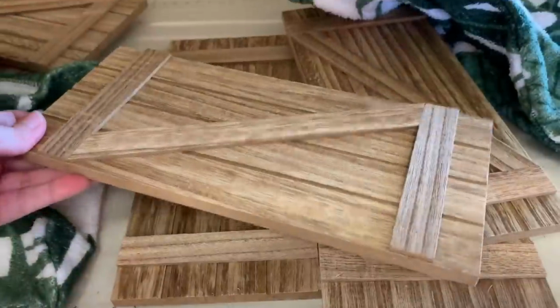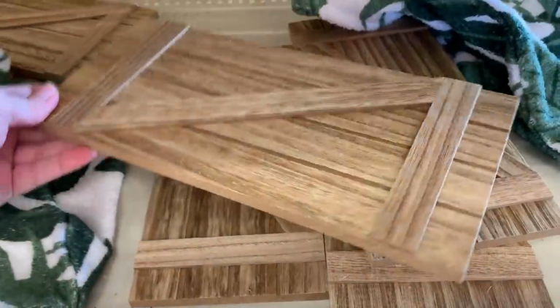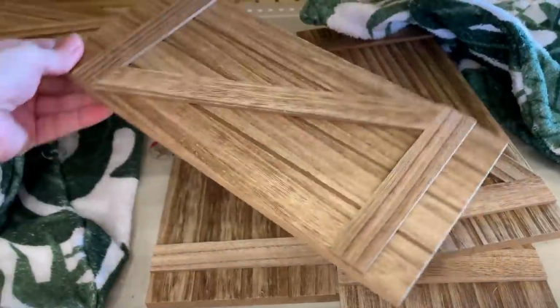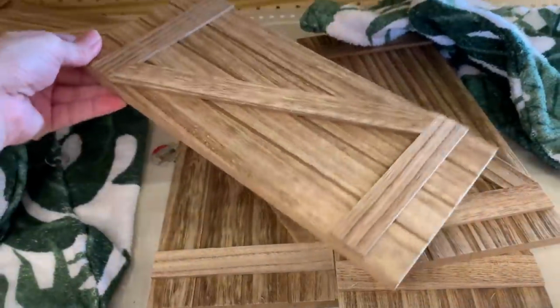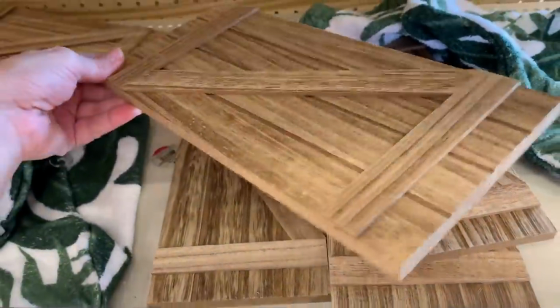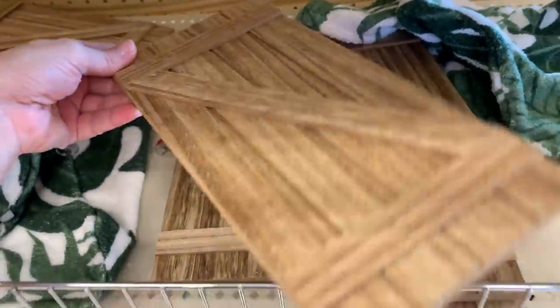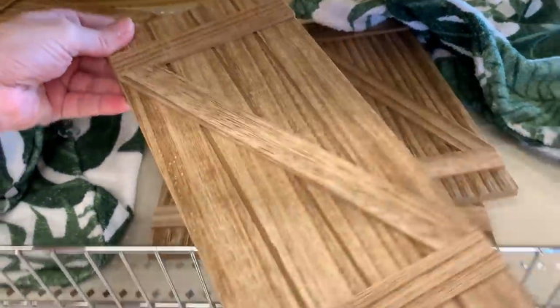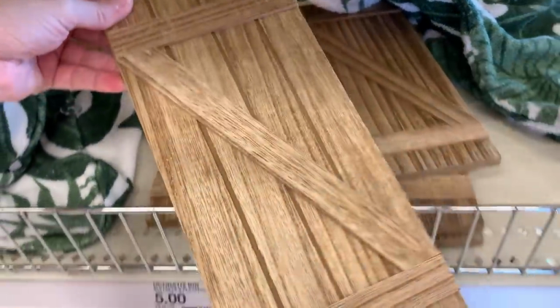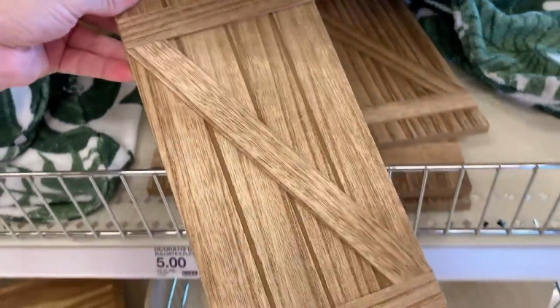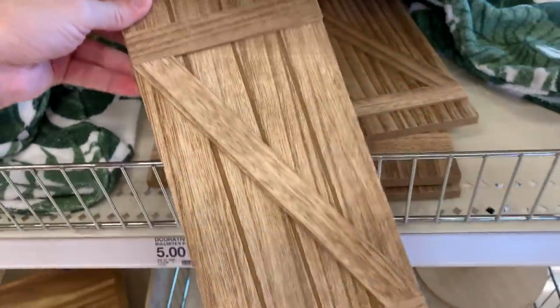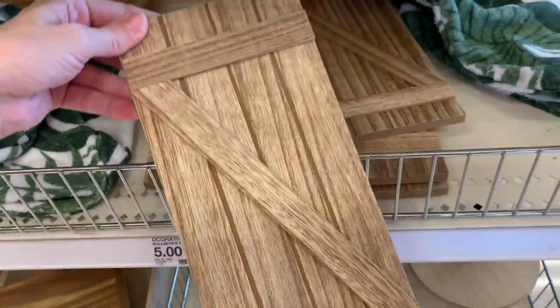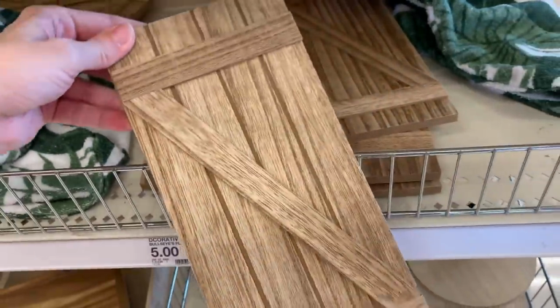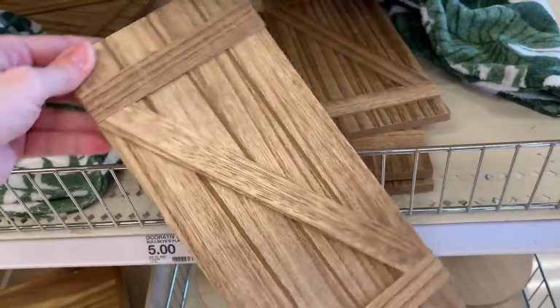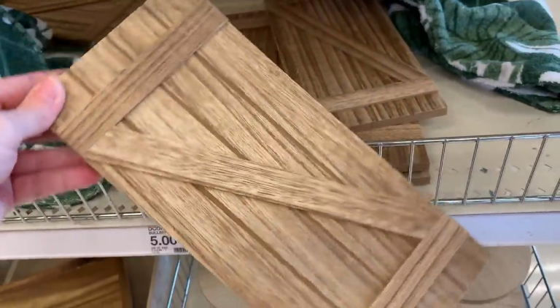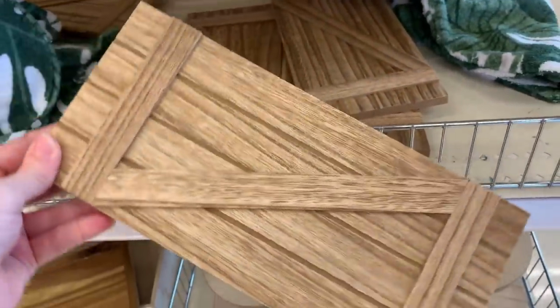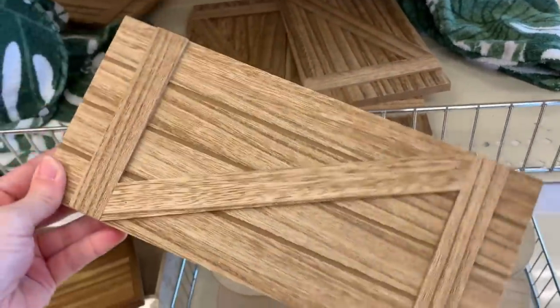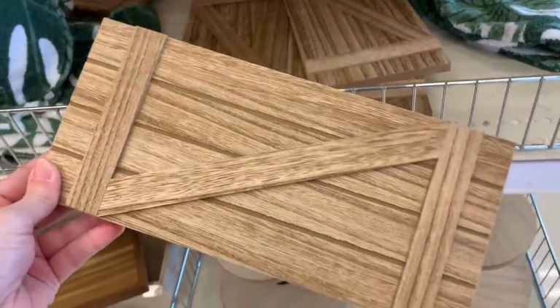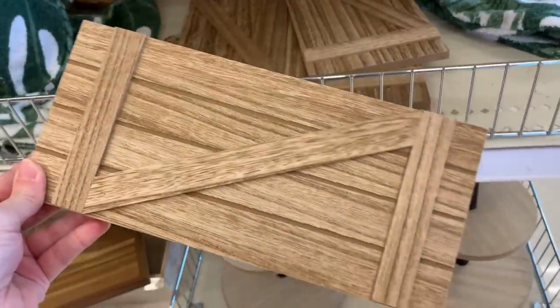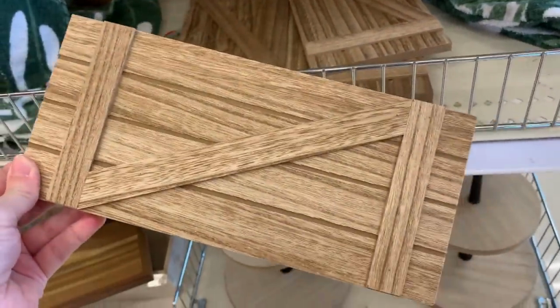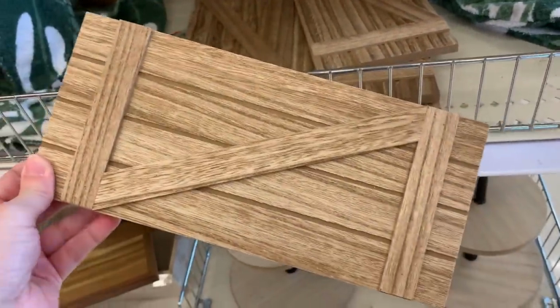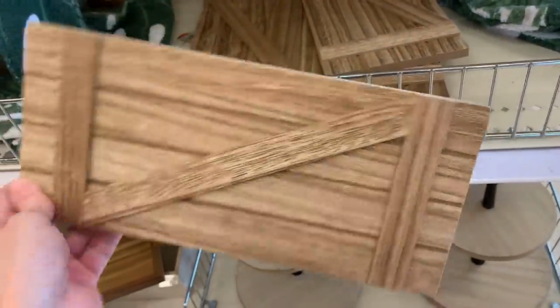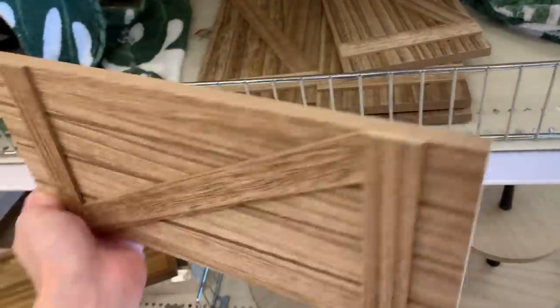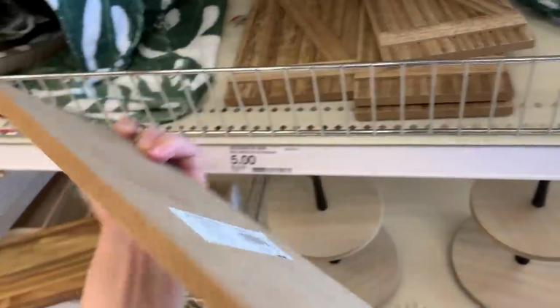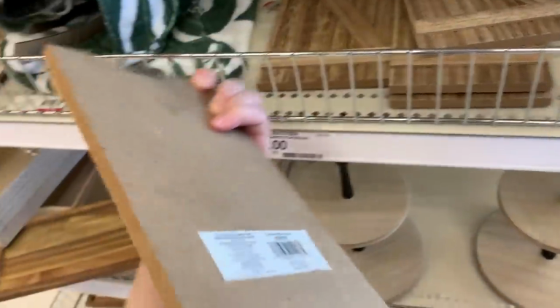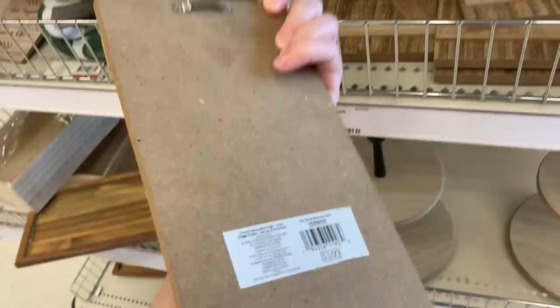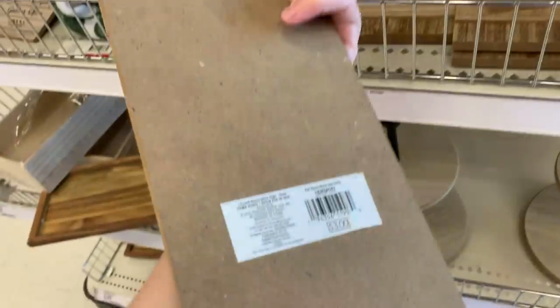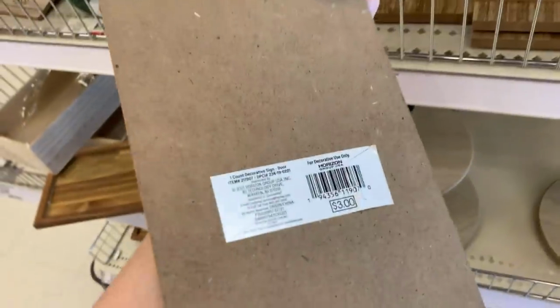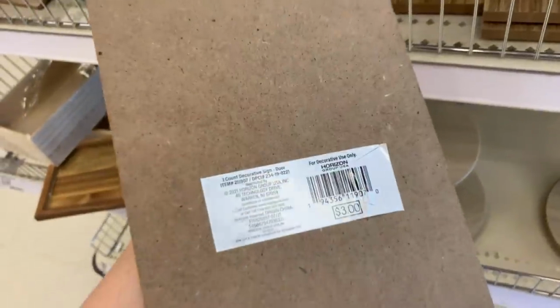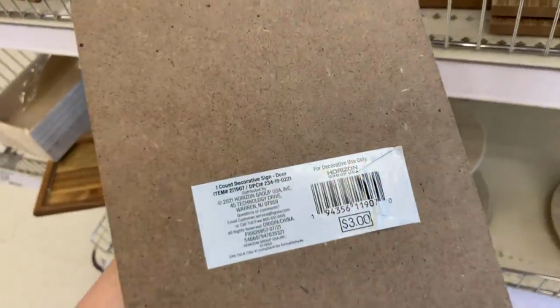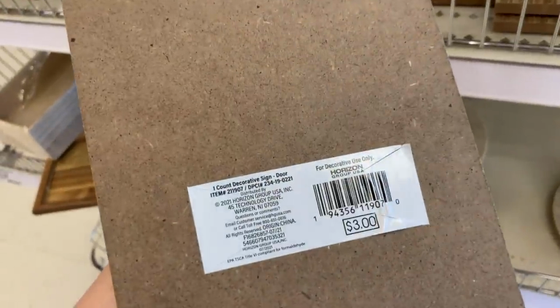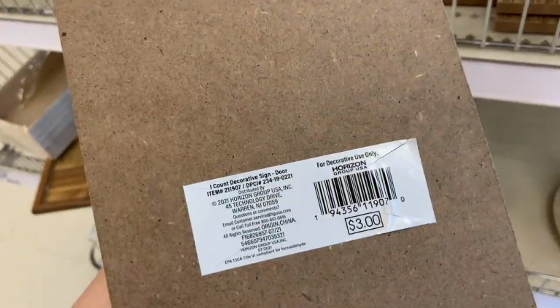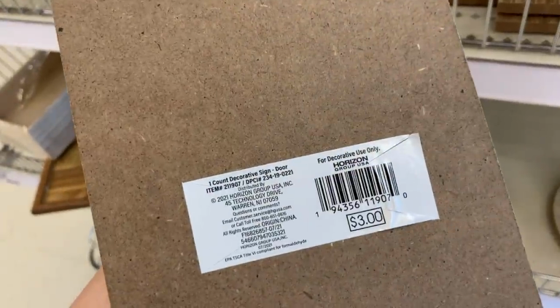These are little wooden signs — I believe they're supposed to be barn doors. They're three dollars.